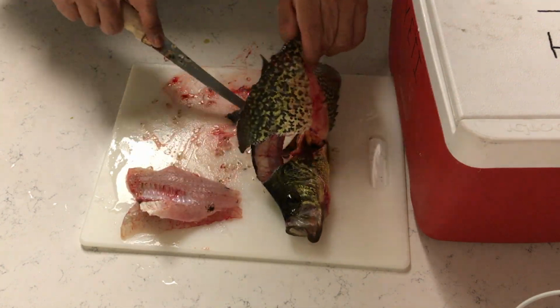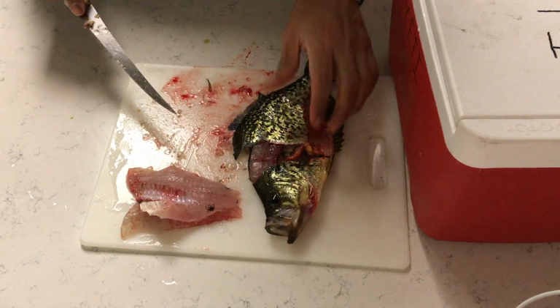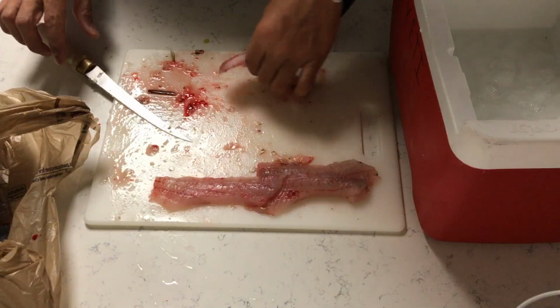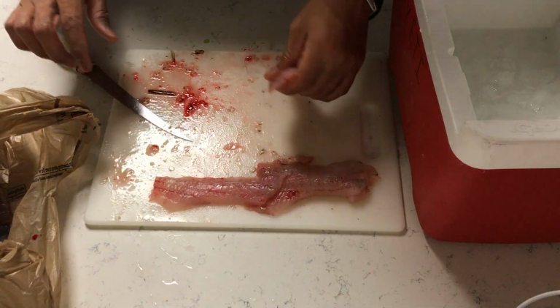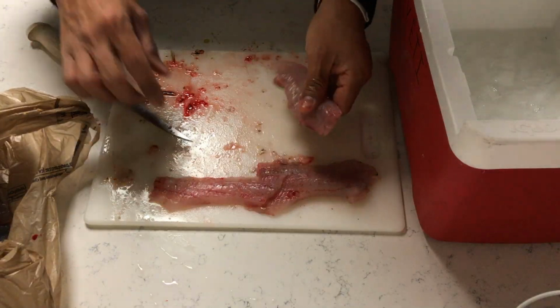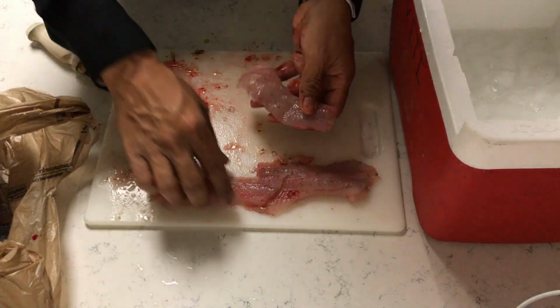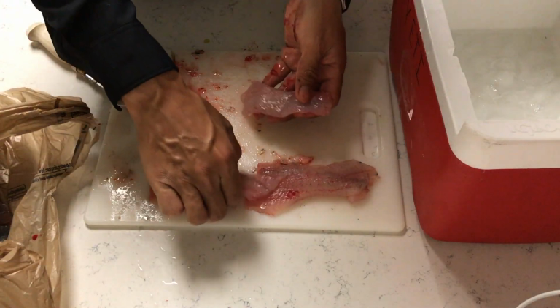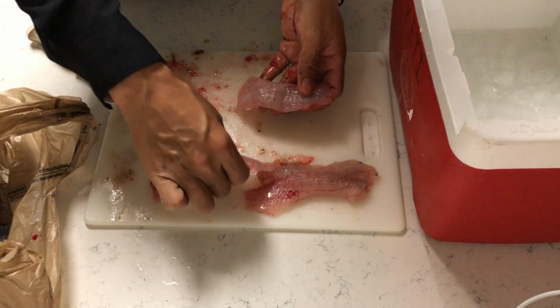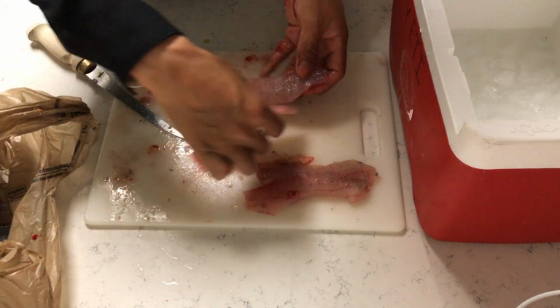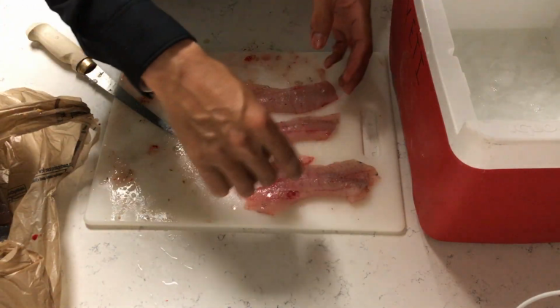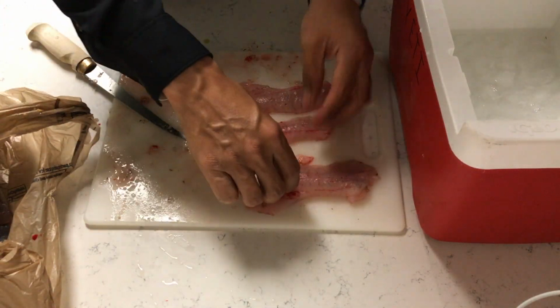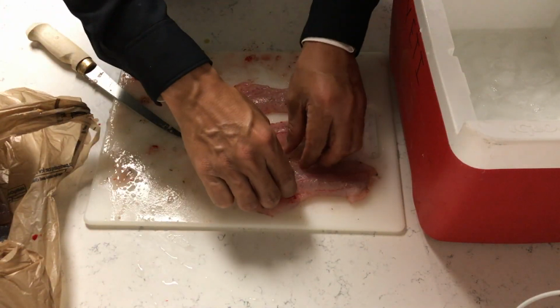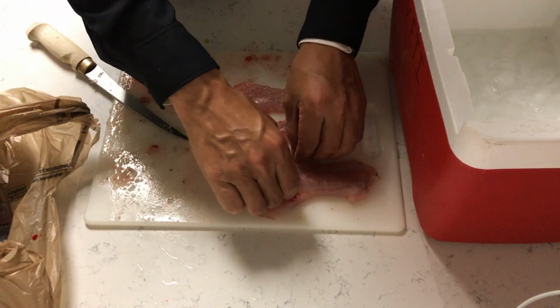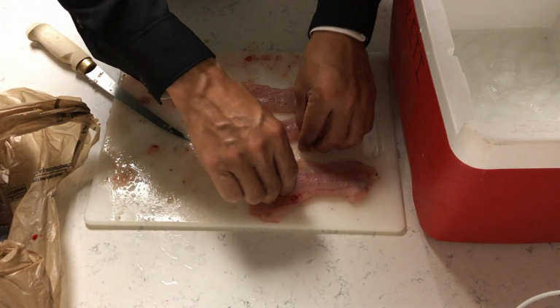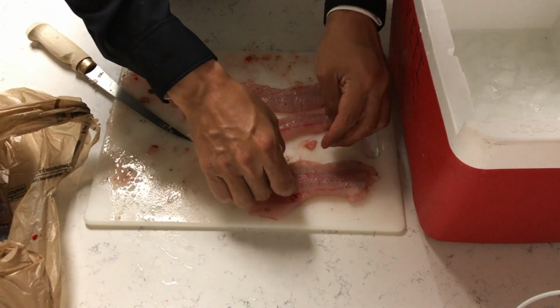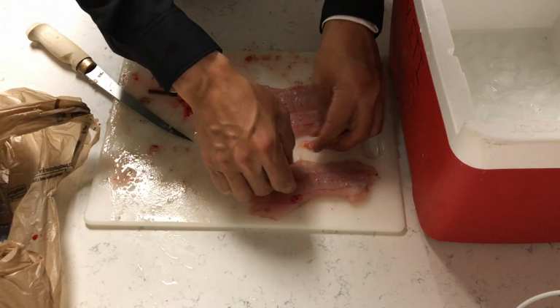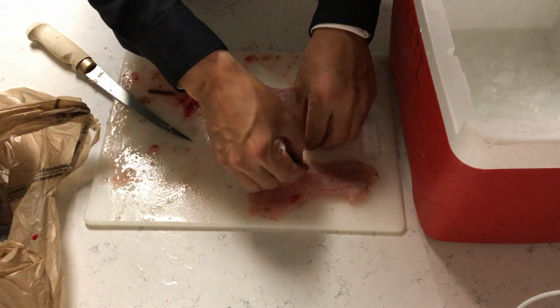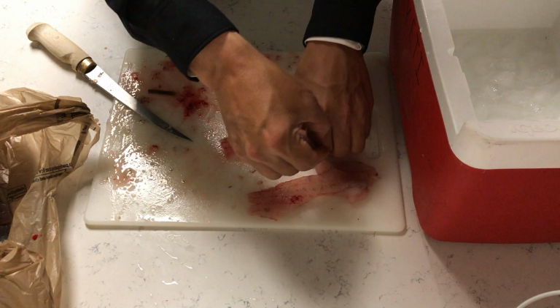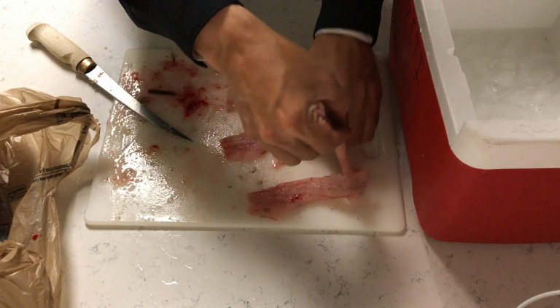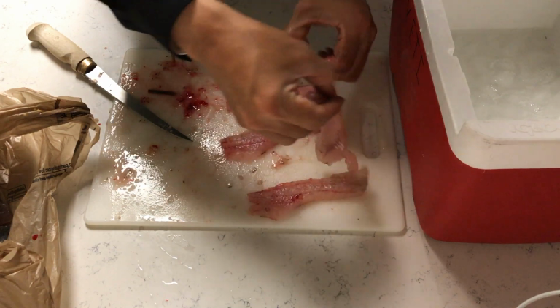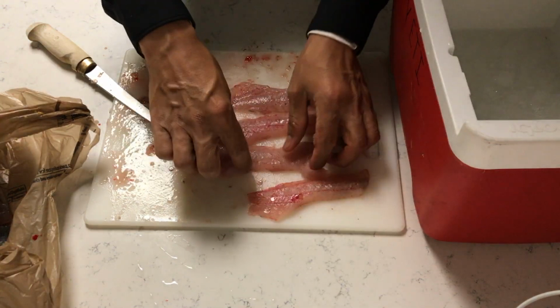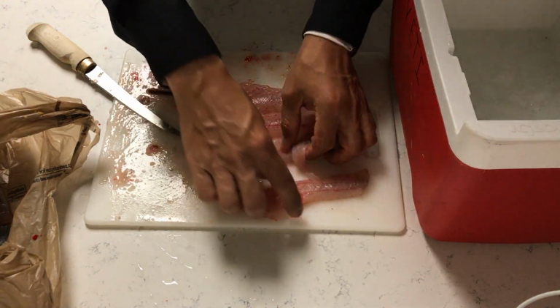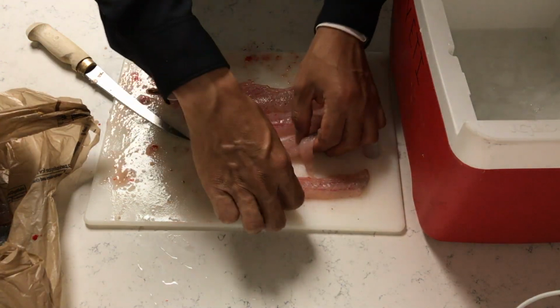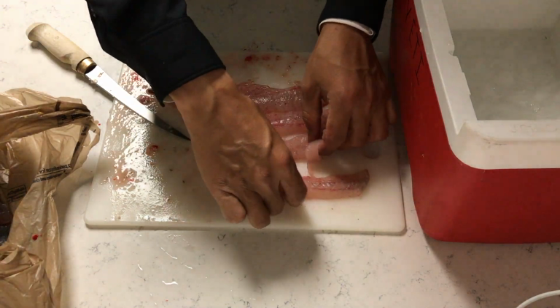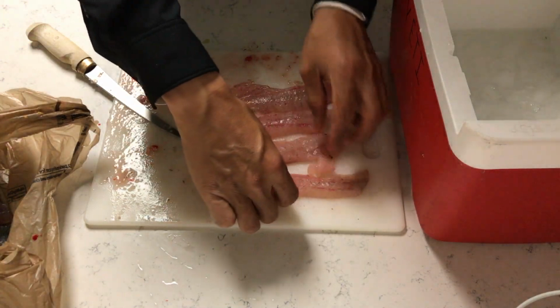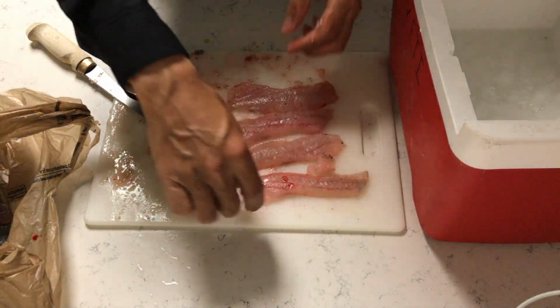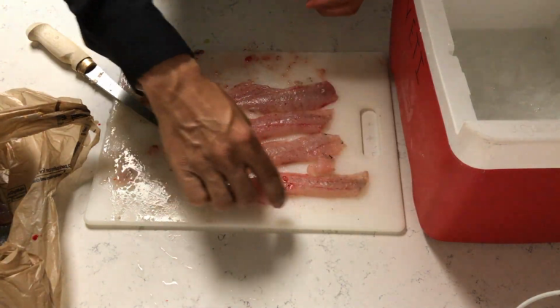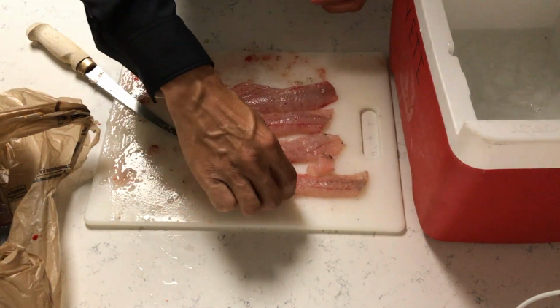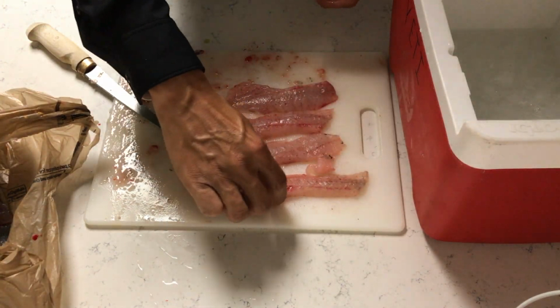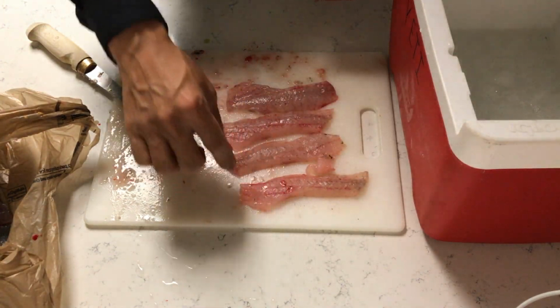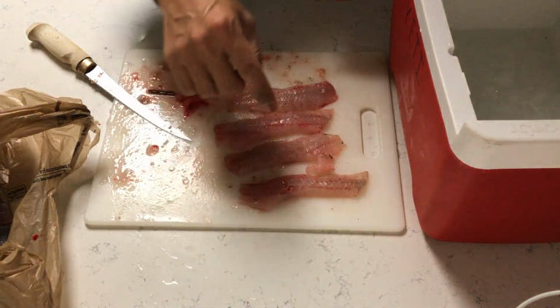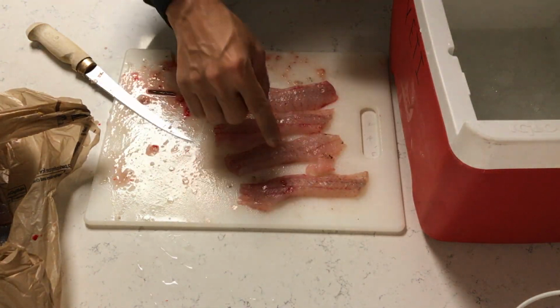There we are guys. Four nice fillets. That is going to be a great dinner.